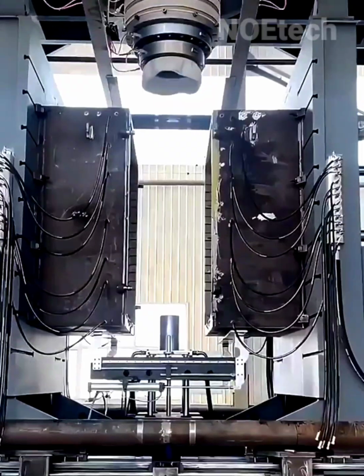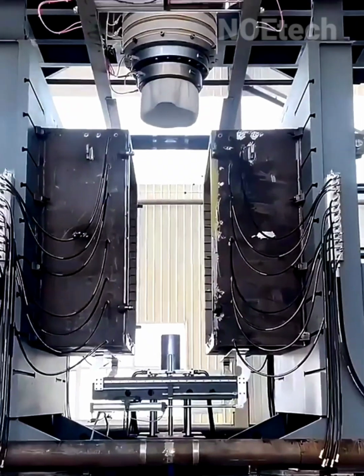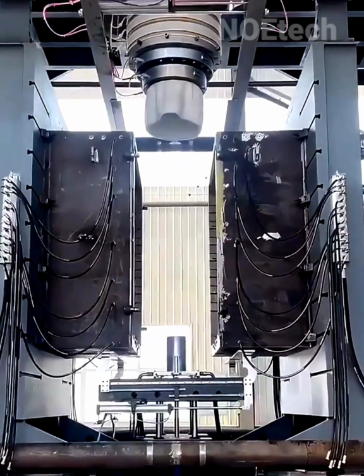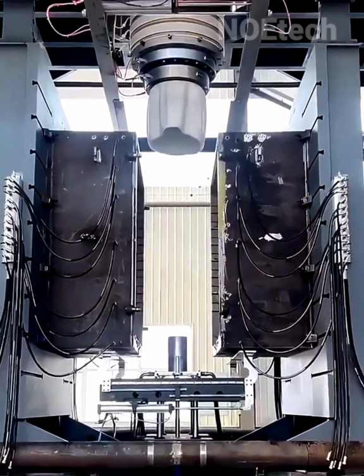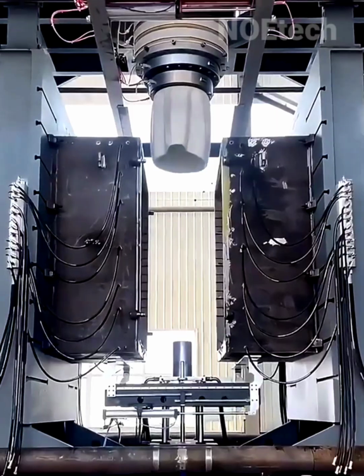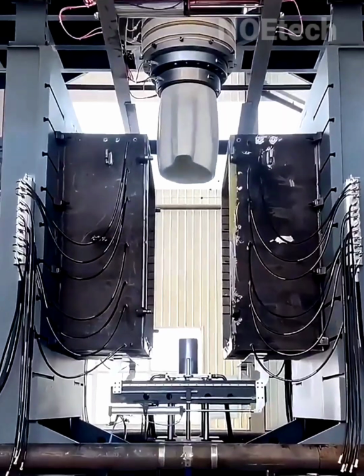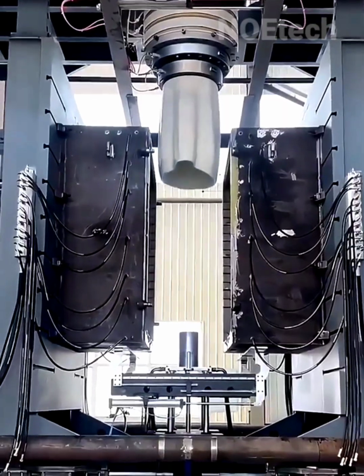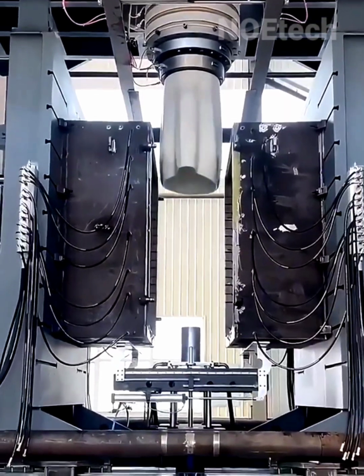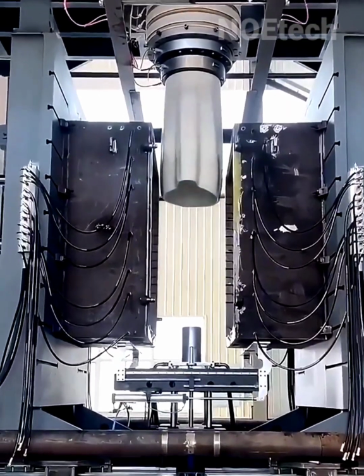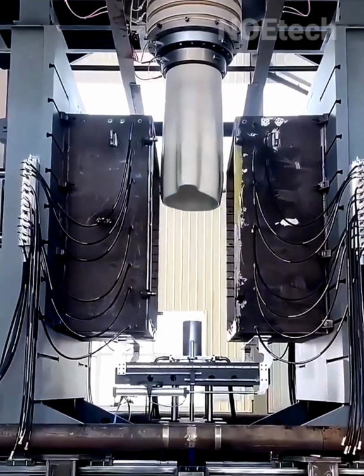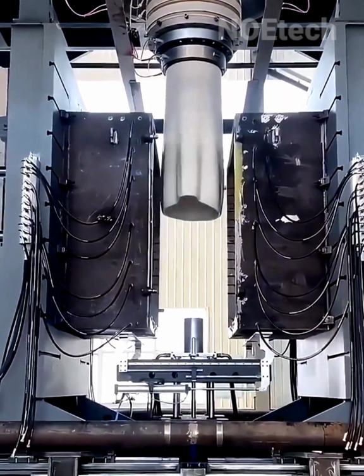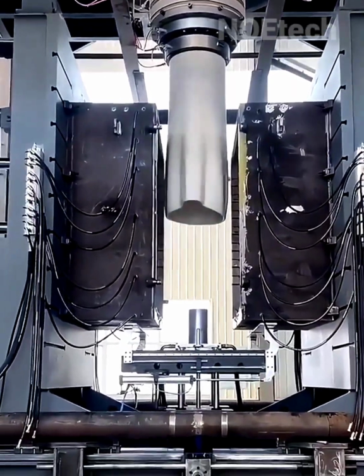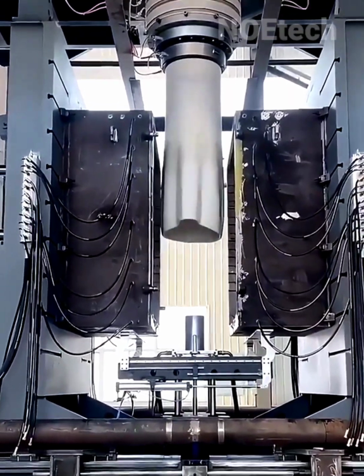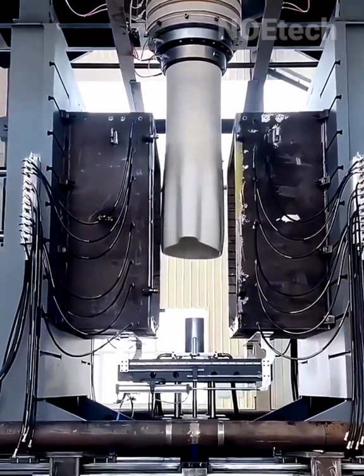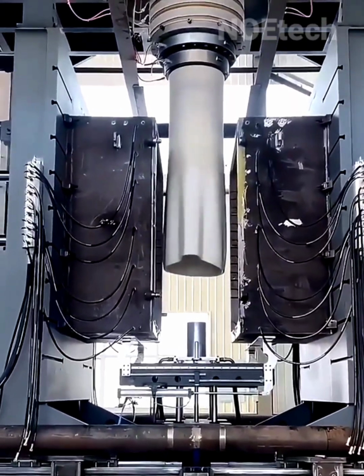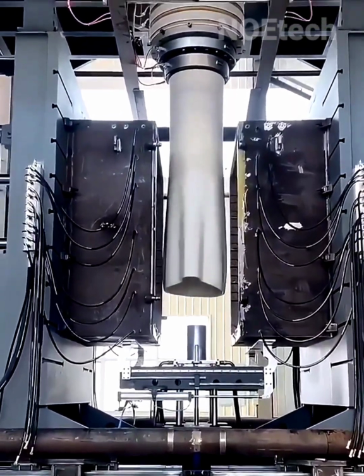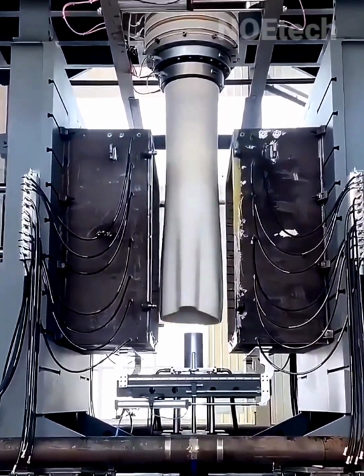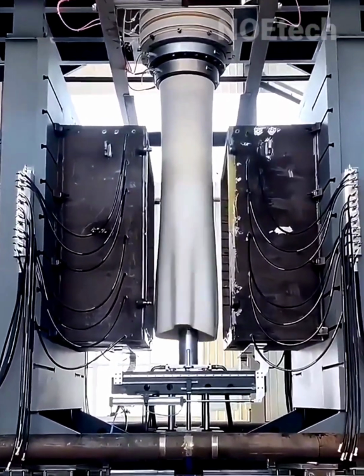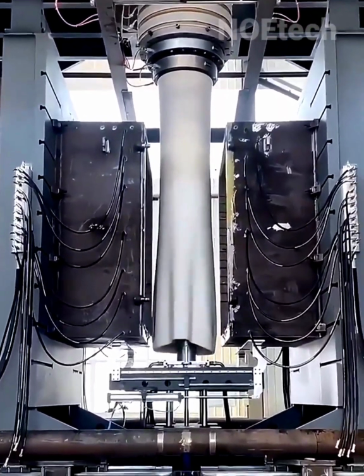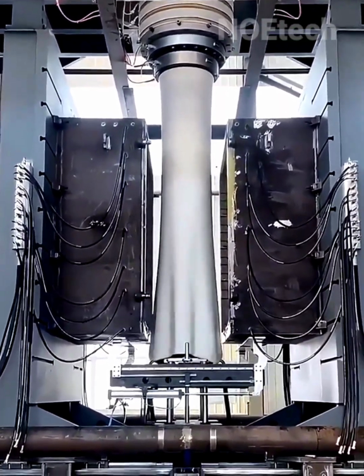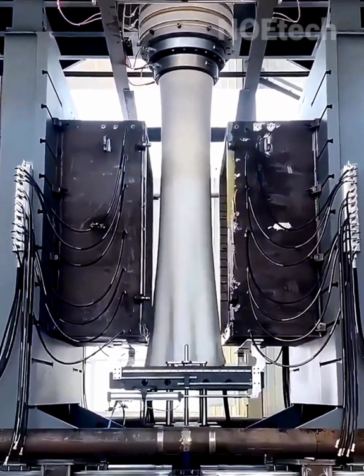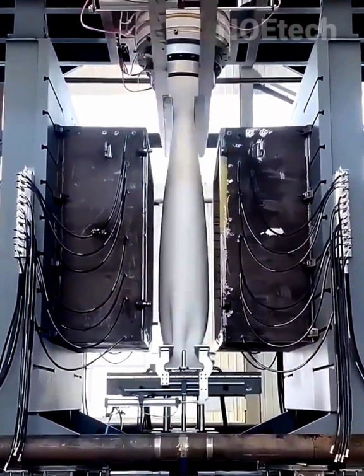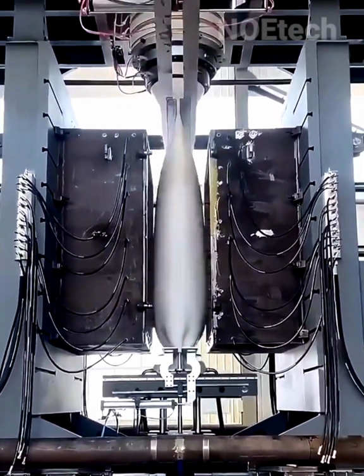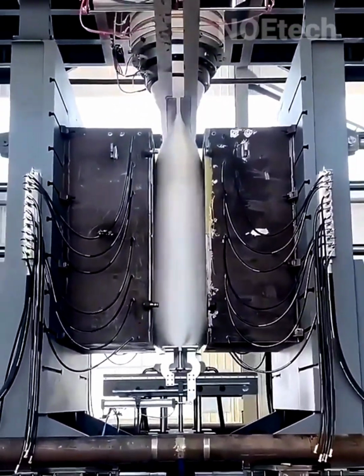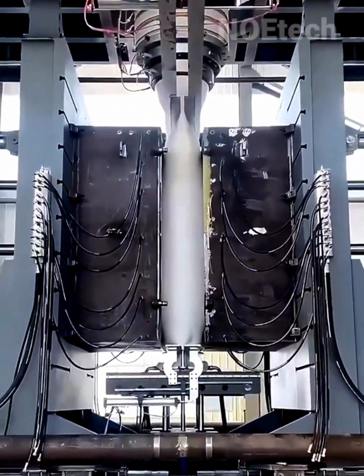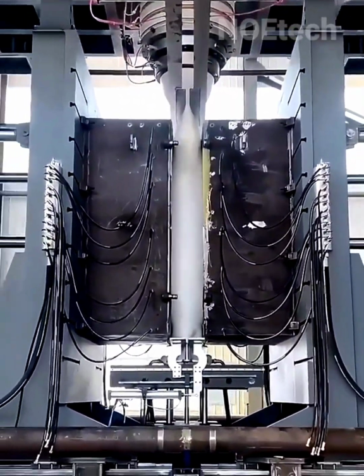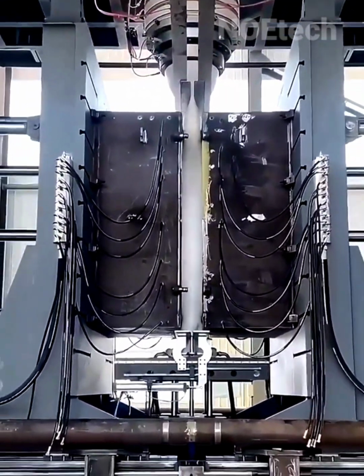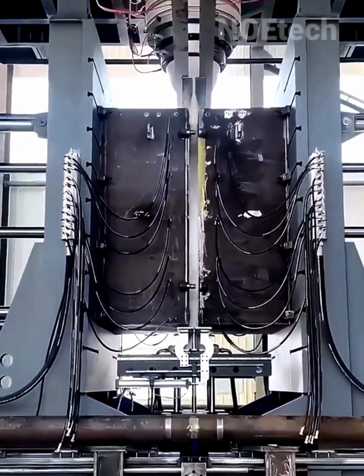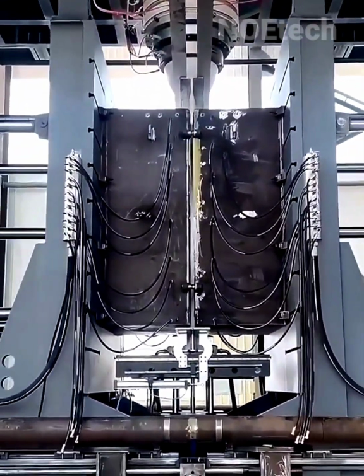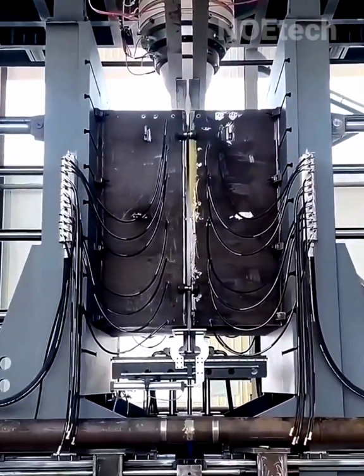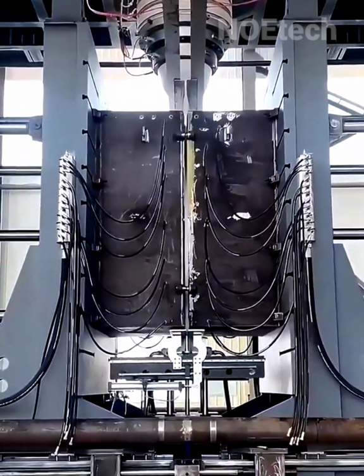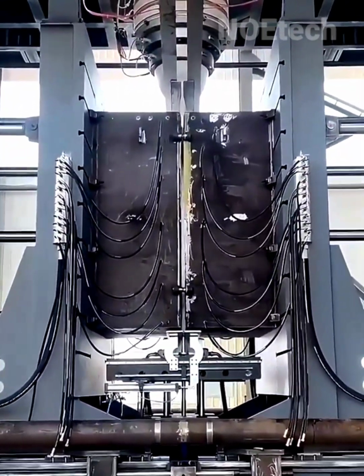Printing with 1,000-liter gallons with a hot blow press machine takes only 10 minutes from raw plastic flakes.